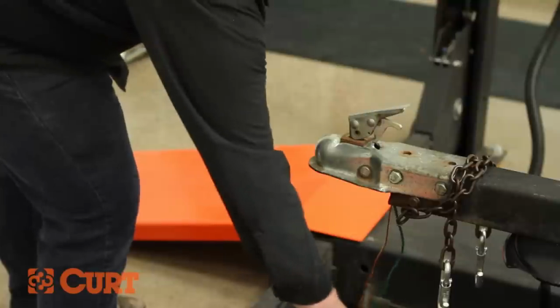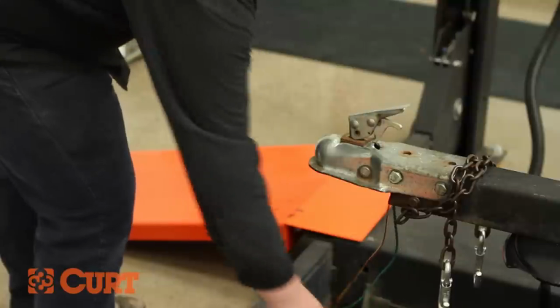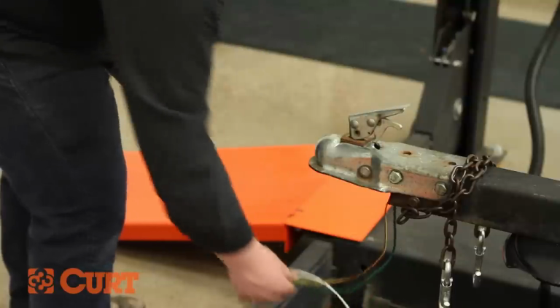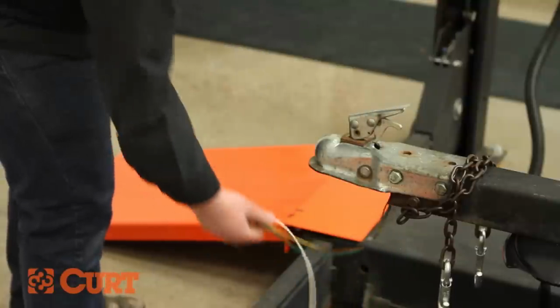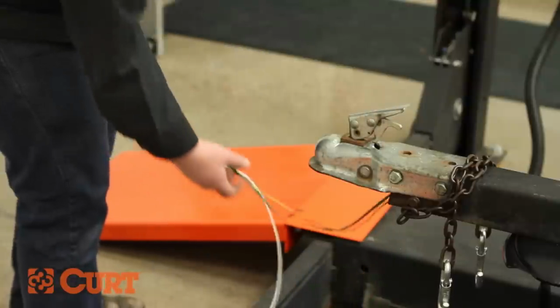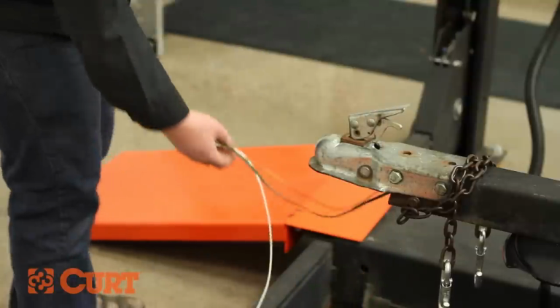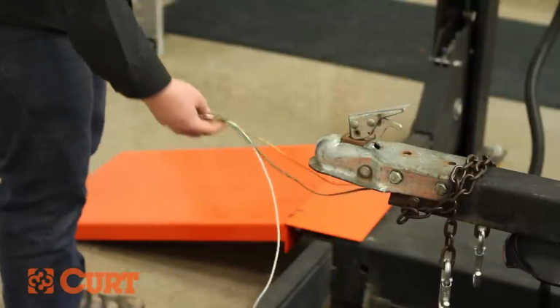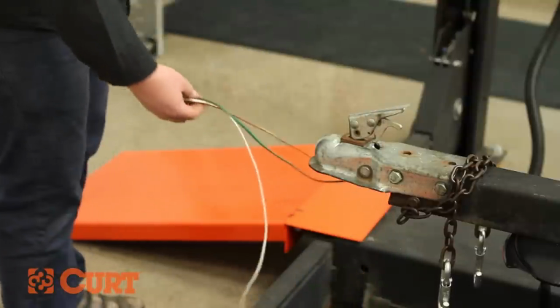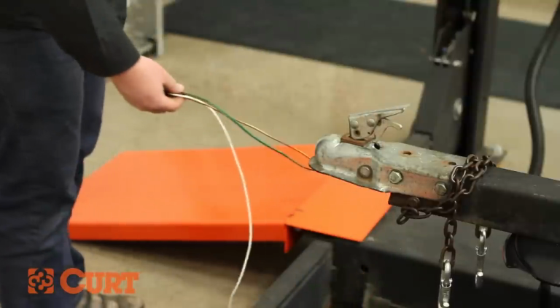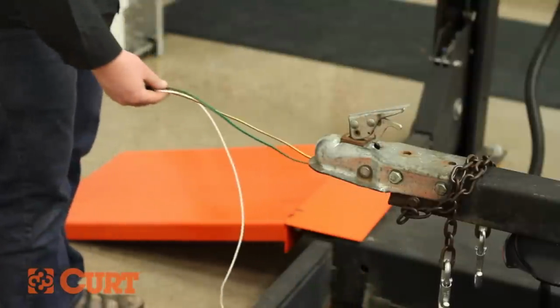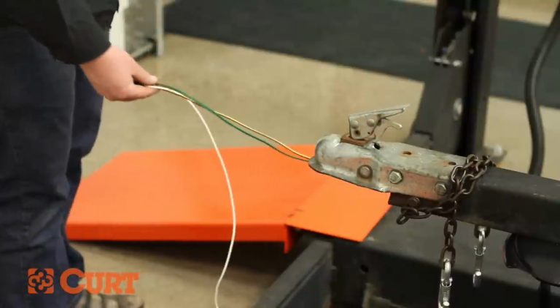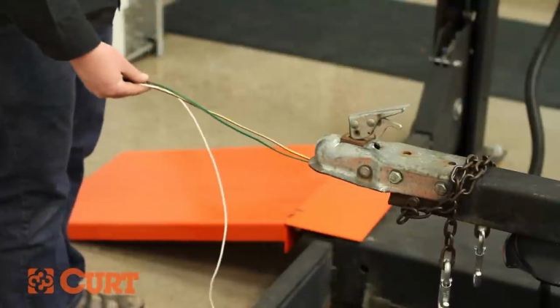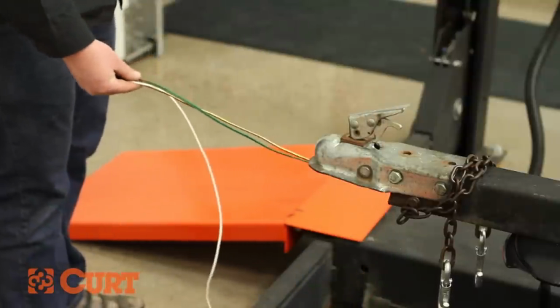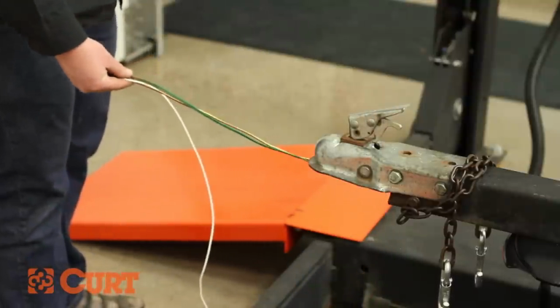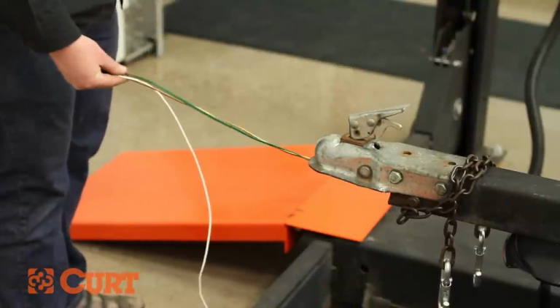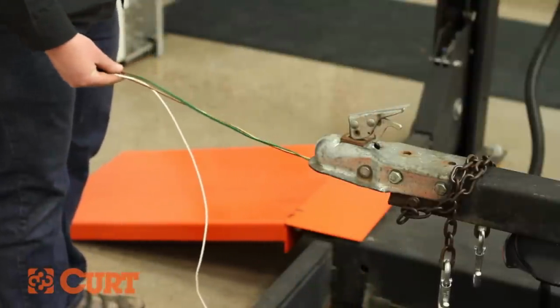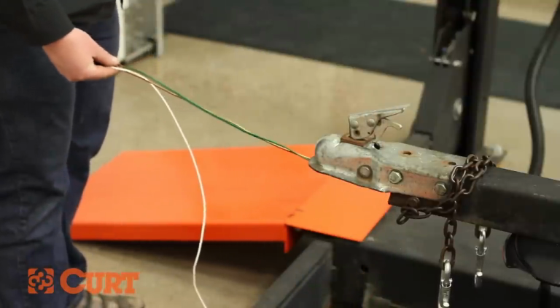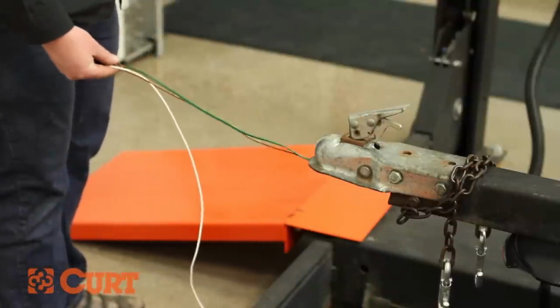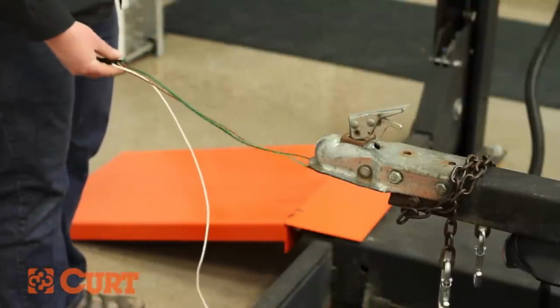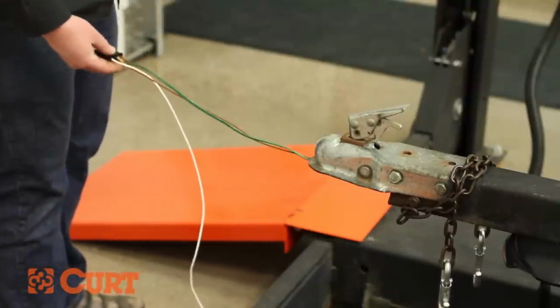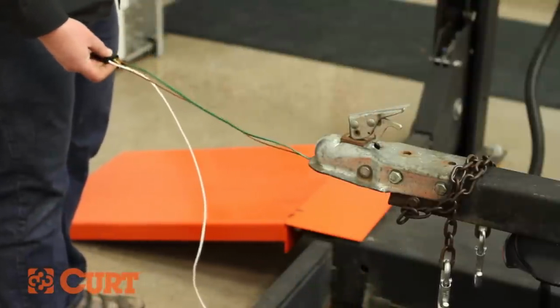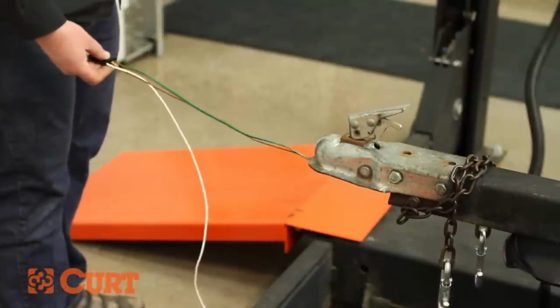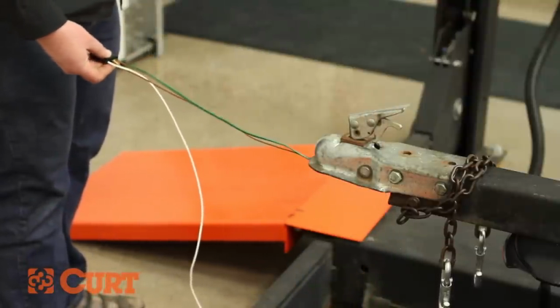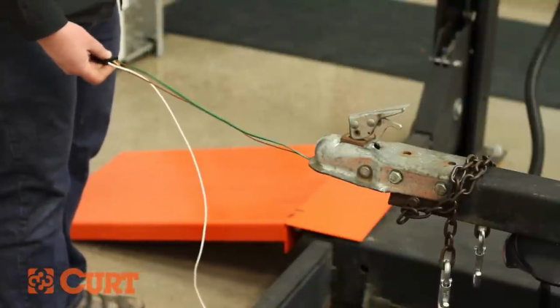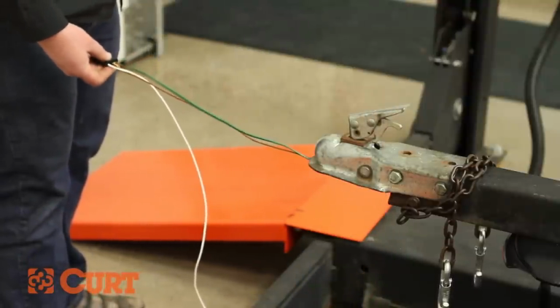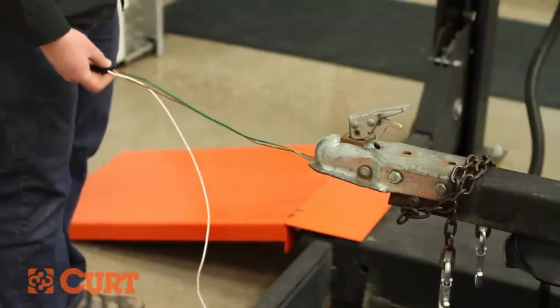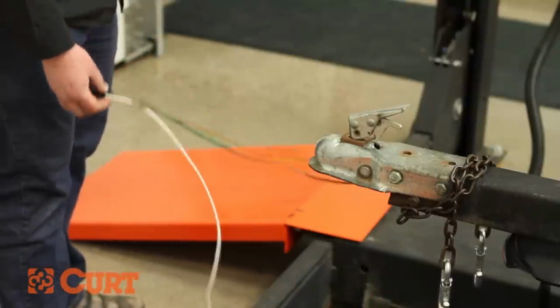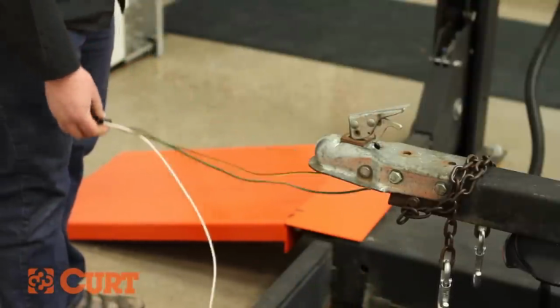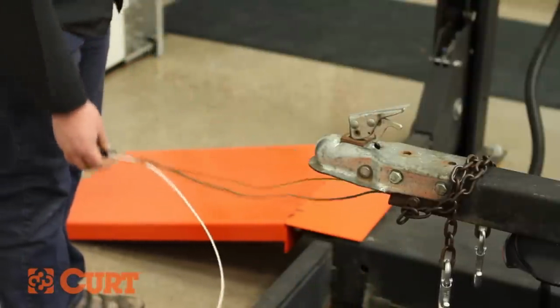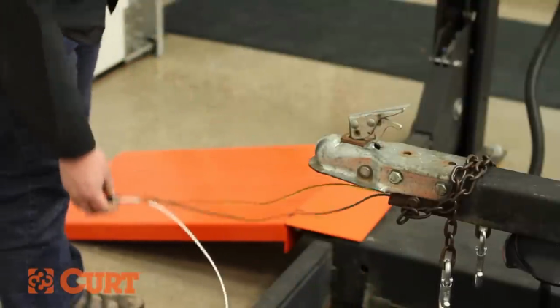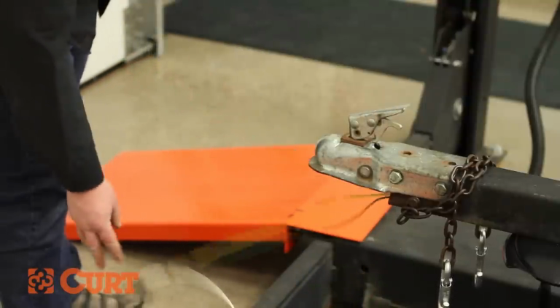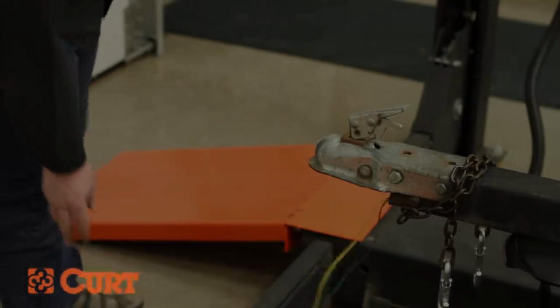Be sure to leave plenty of wire on the front end of the trailer for the four flat vehicle connector to be connected safely and securely.